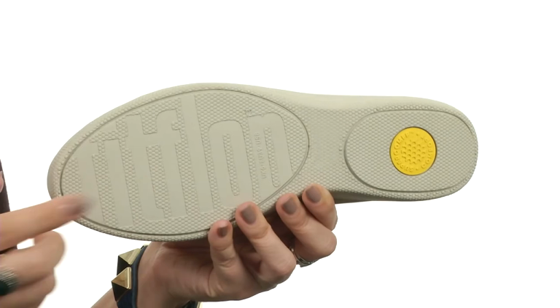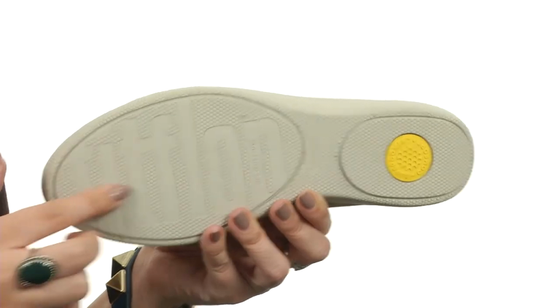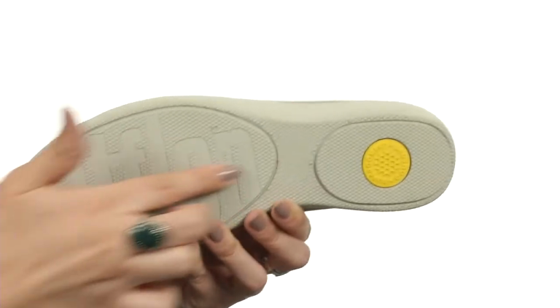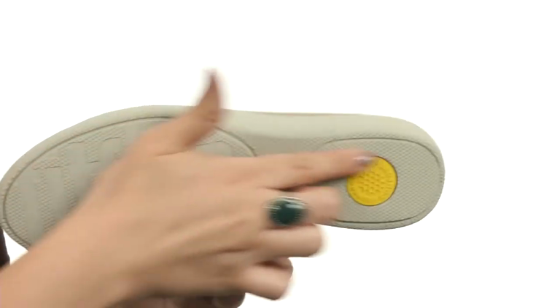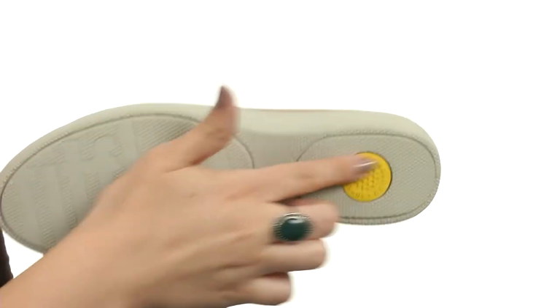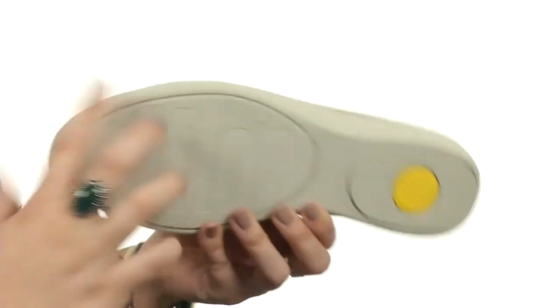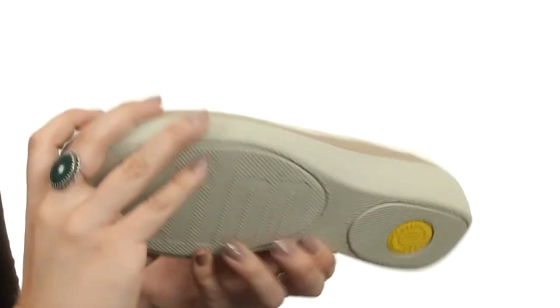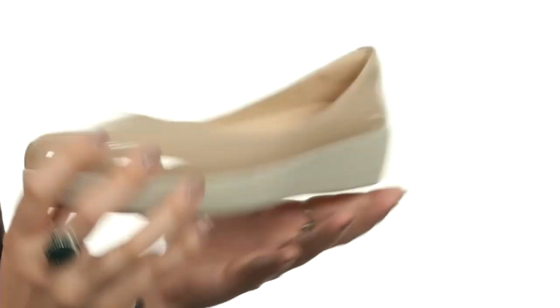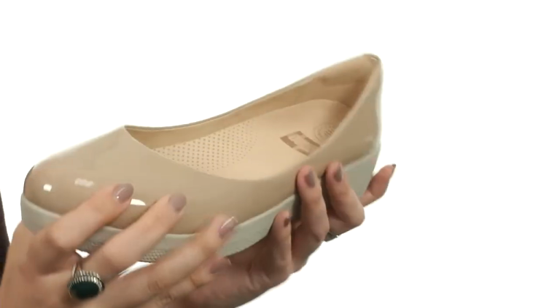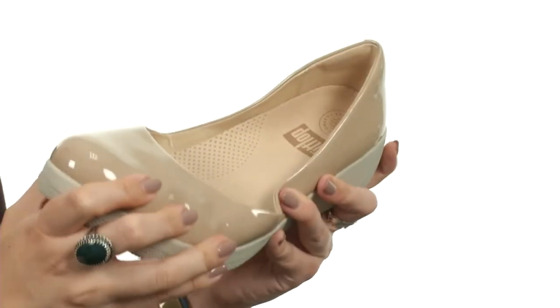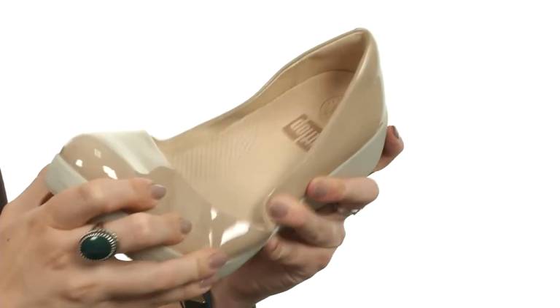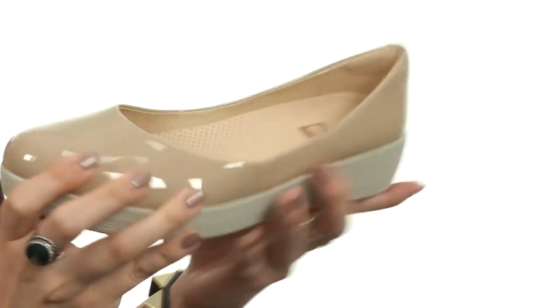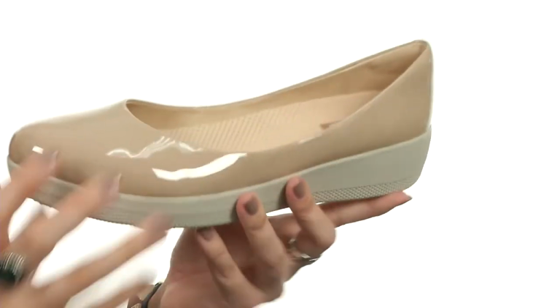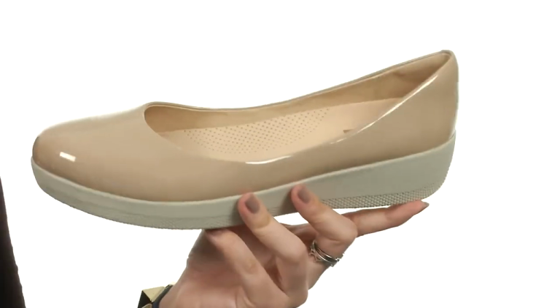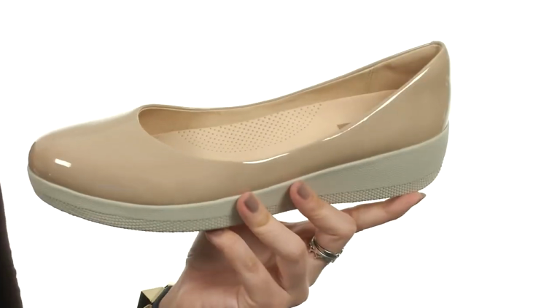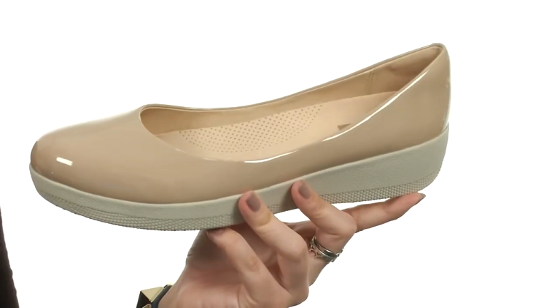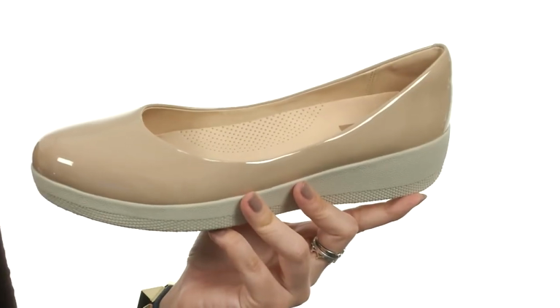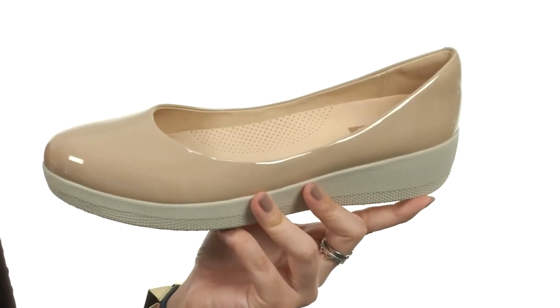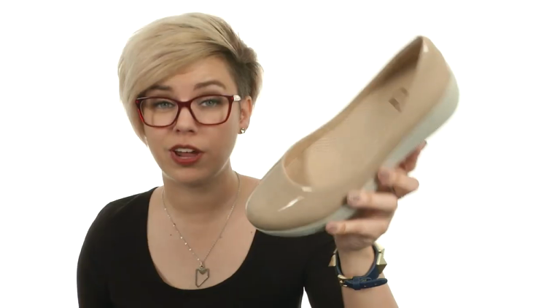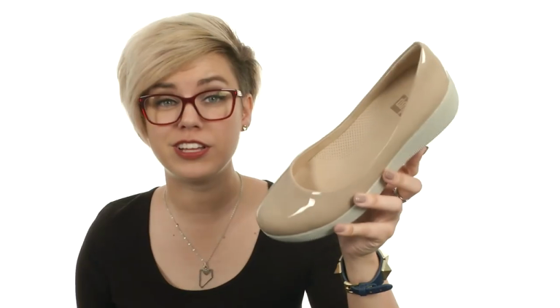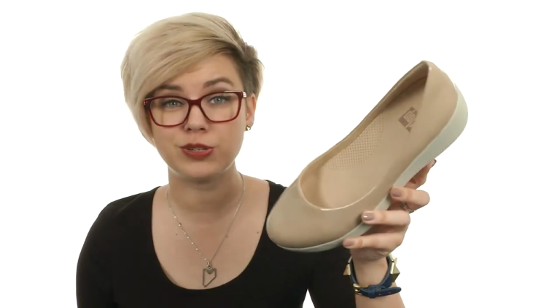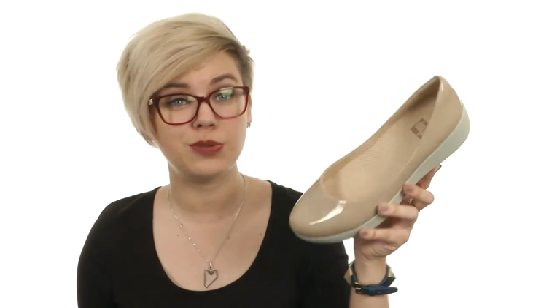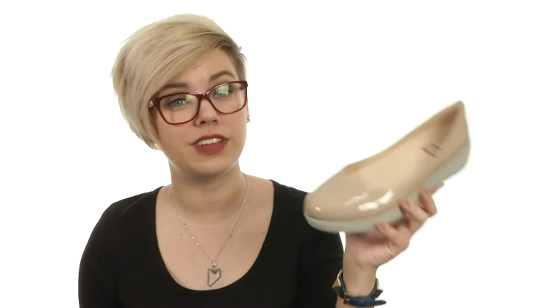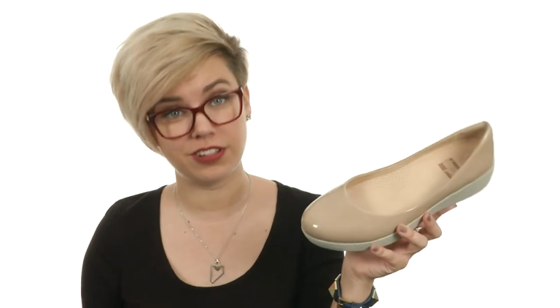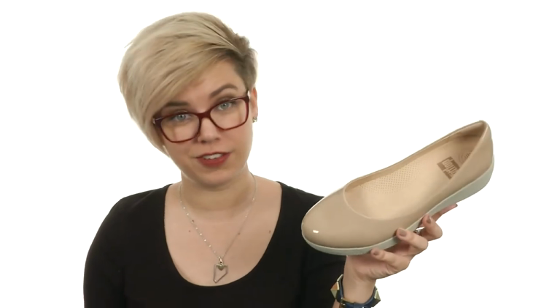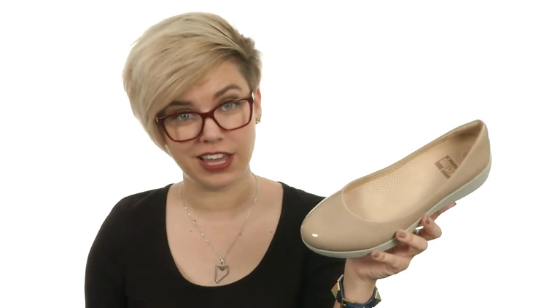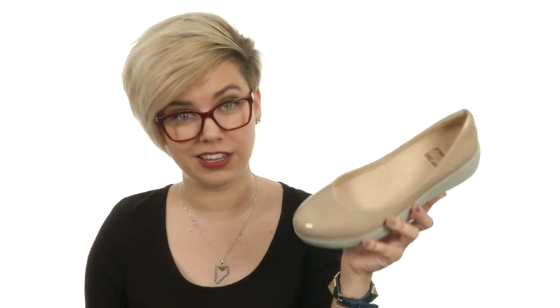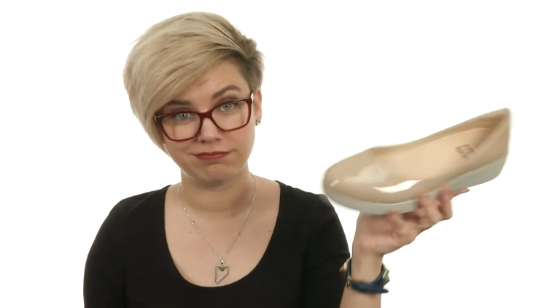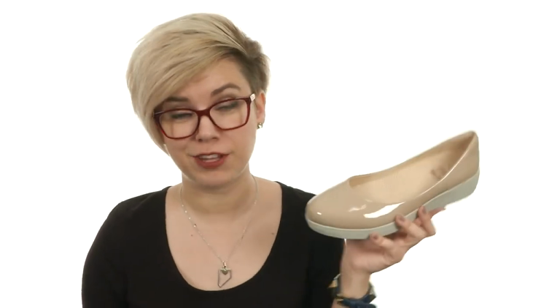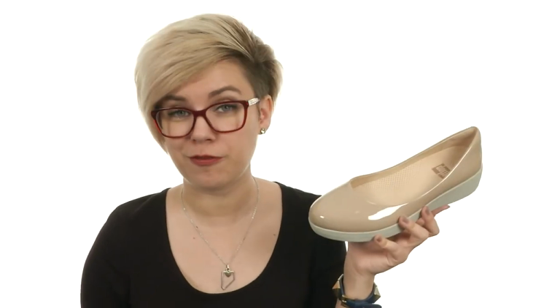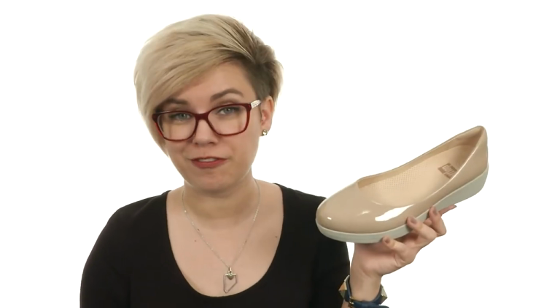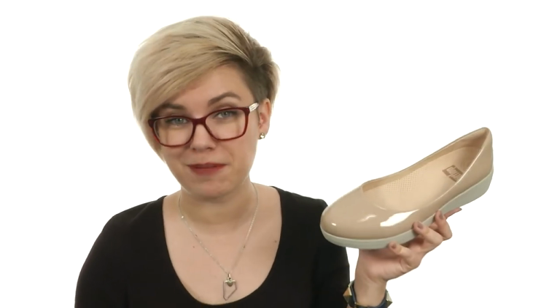All of this rests on a lightweight man-made outsole that's got dual rubber pods for traction, and it gives you flexibility as well. Put on these shoes and you will definitely feel like it. They're from FitFlop.